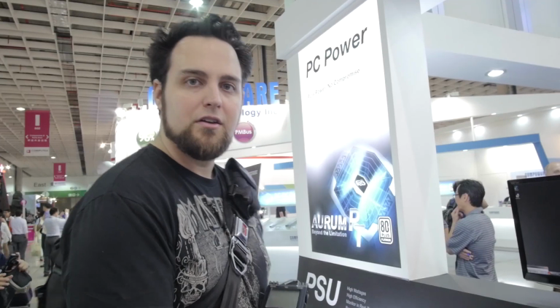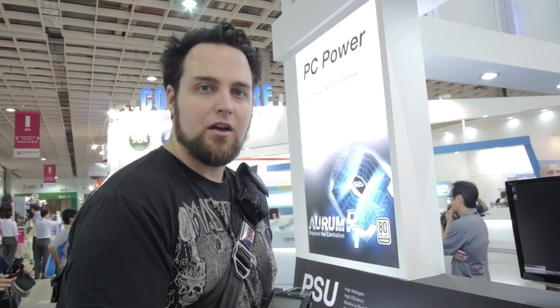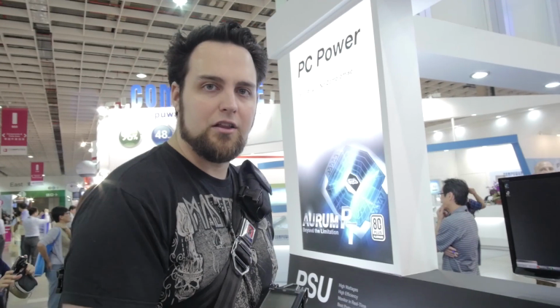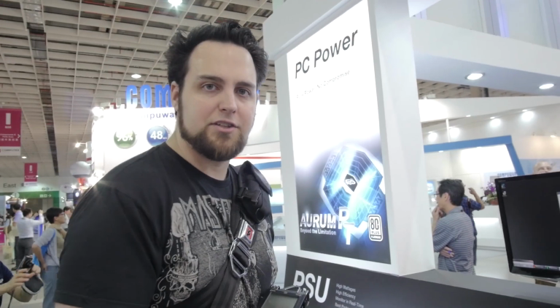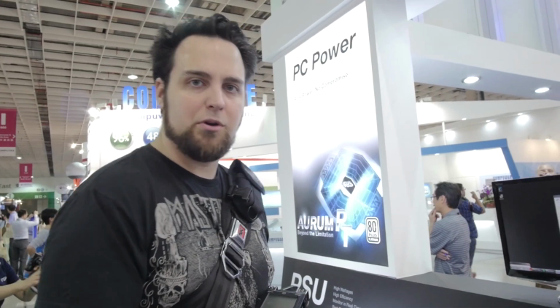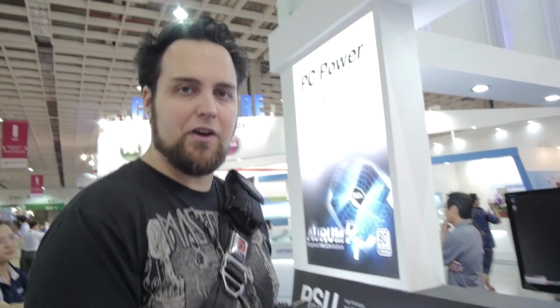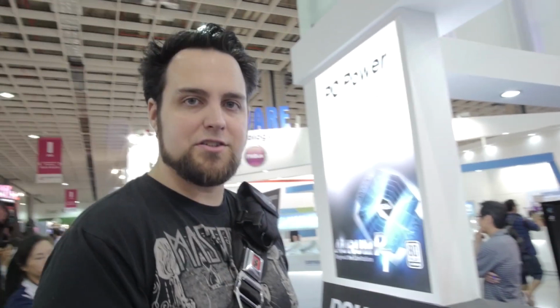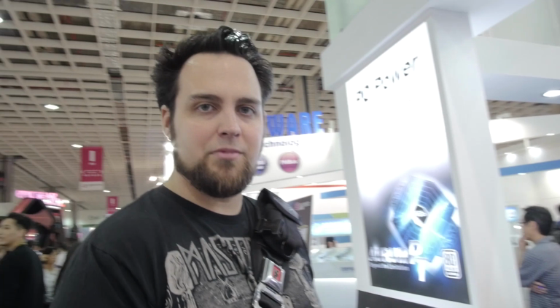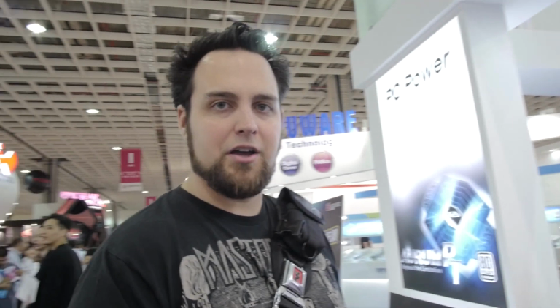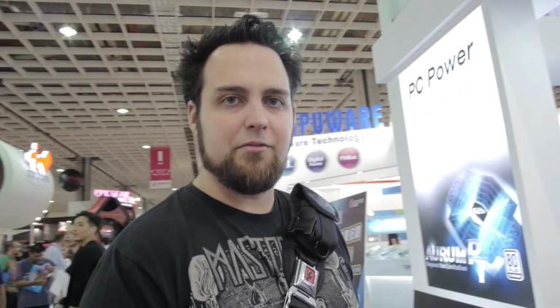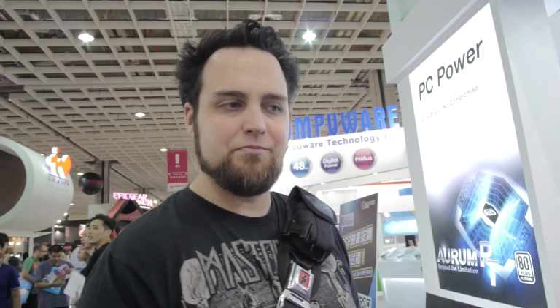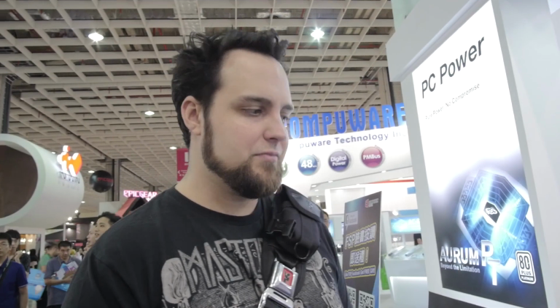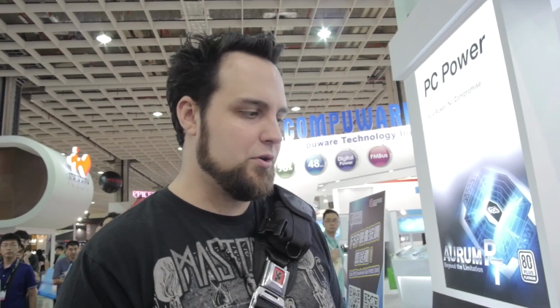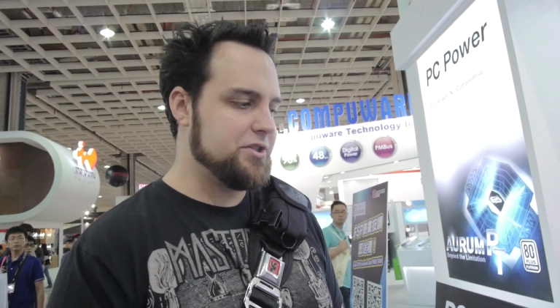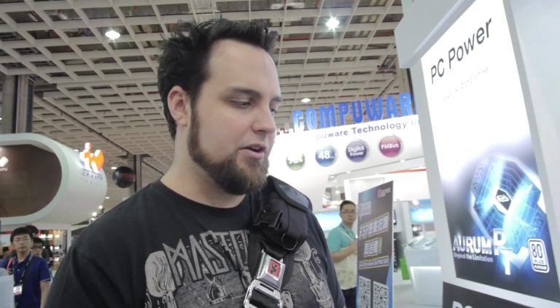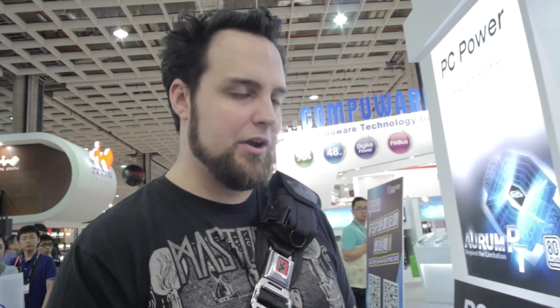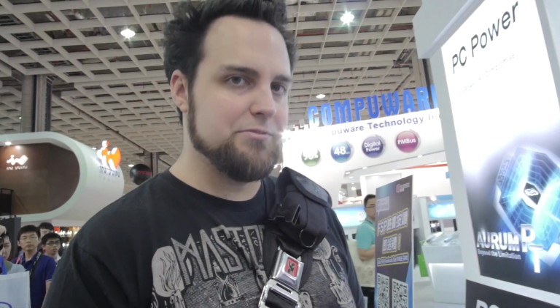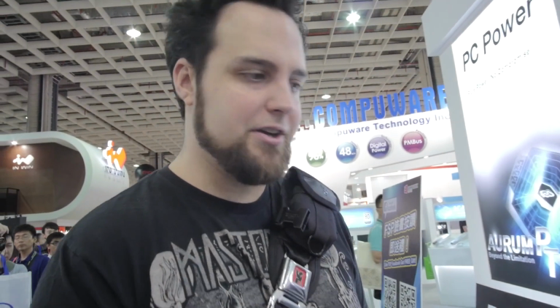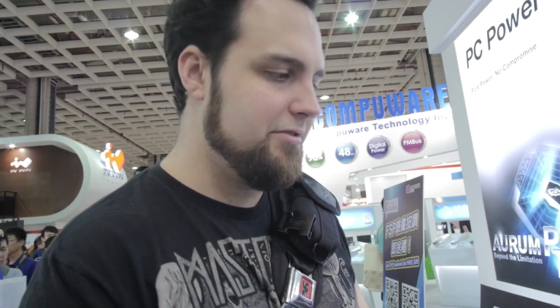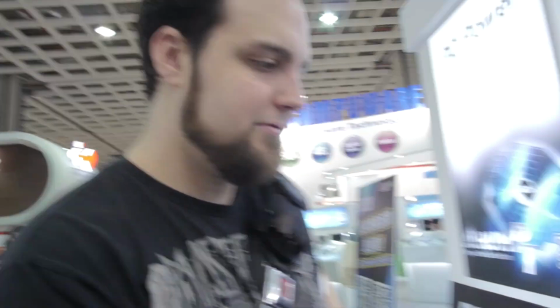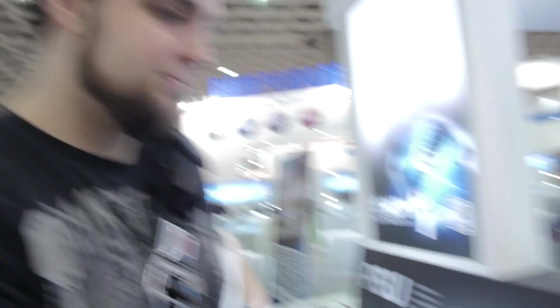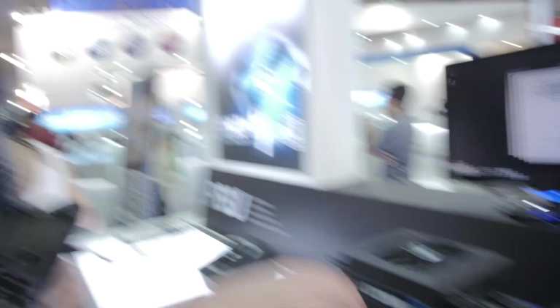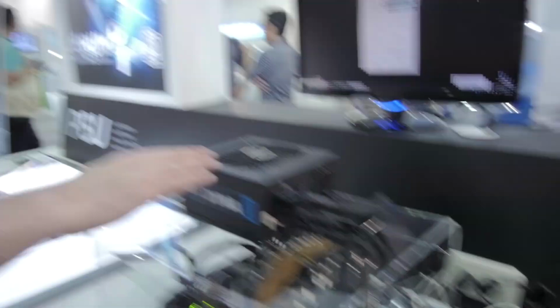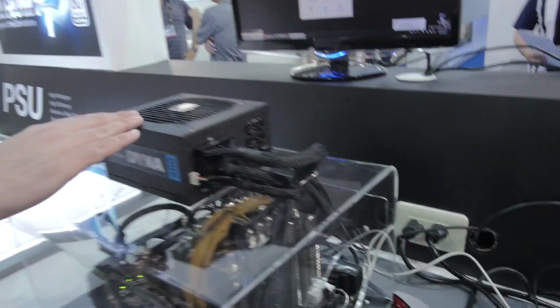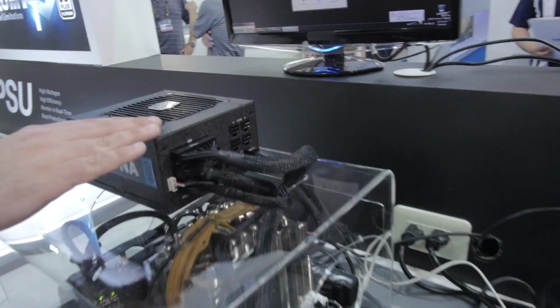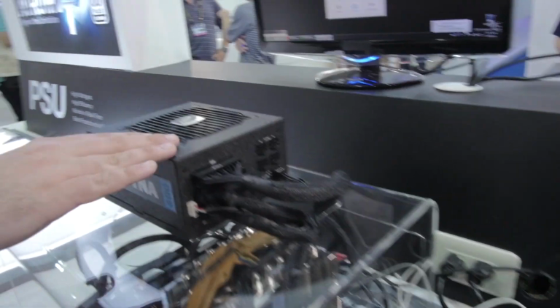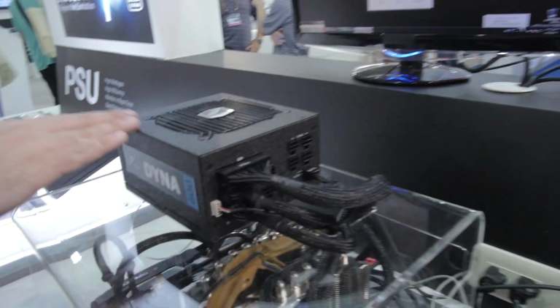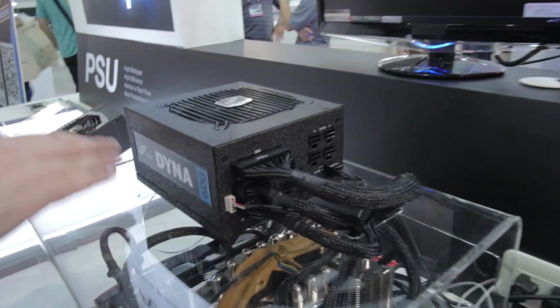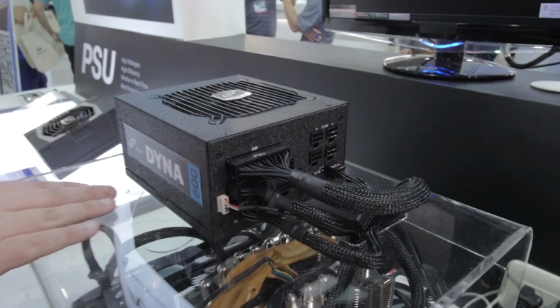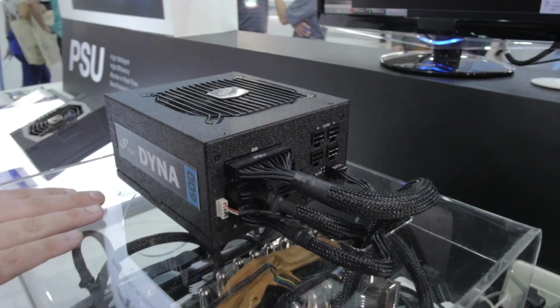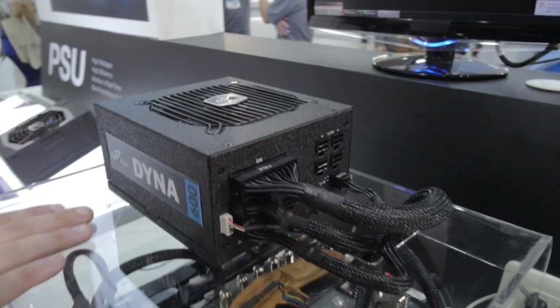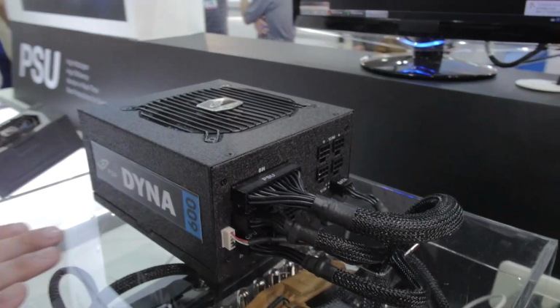Looks like we found some Corsair OEM stuff. Are you familiar, anybody?